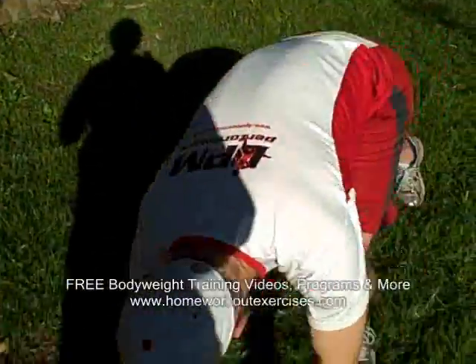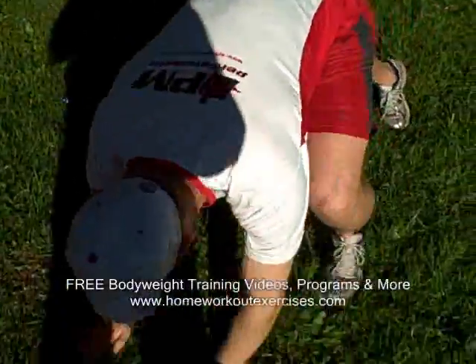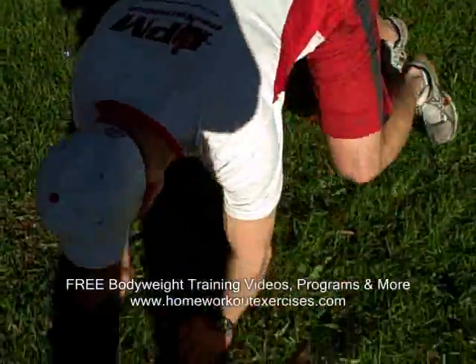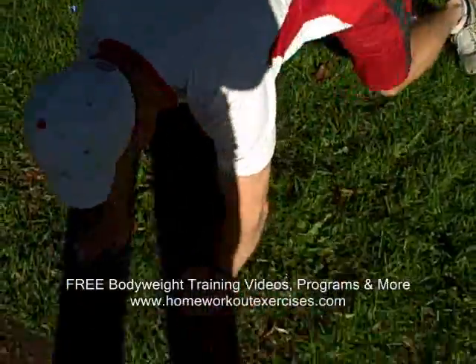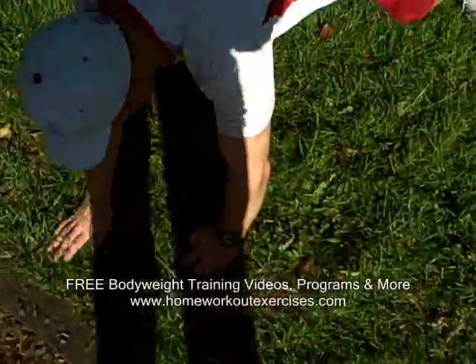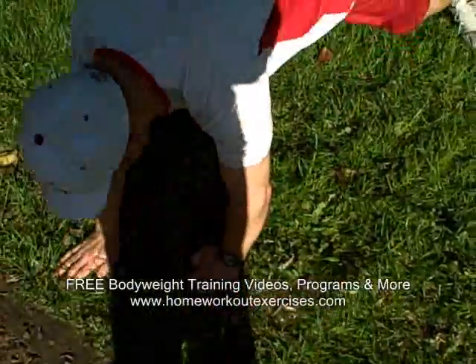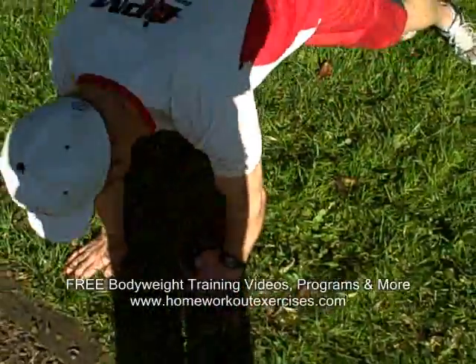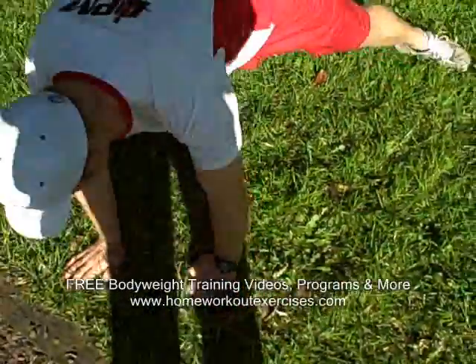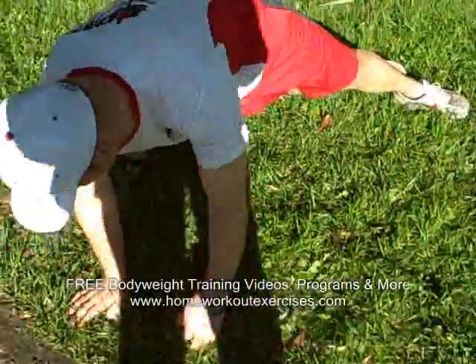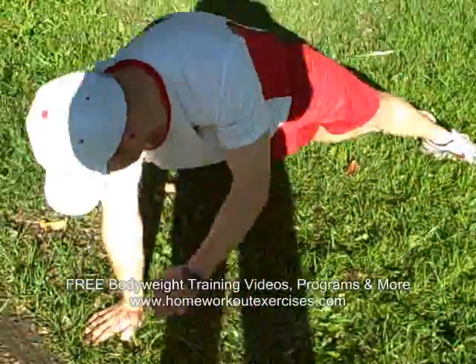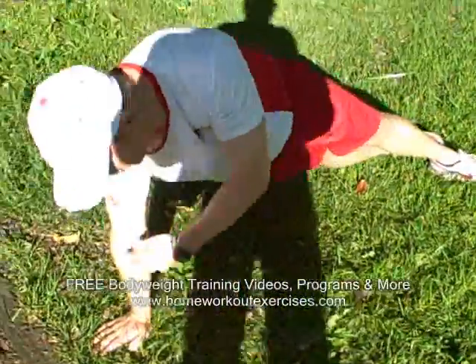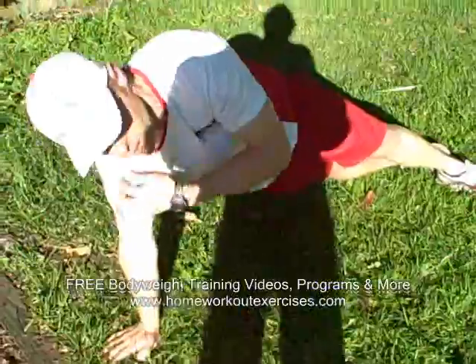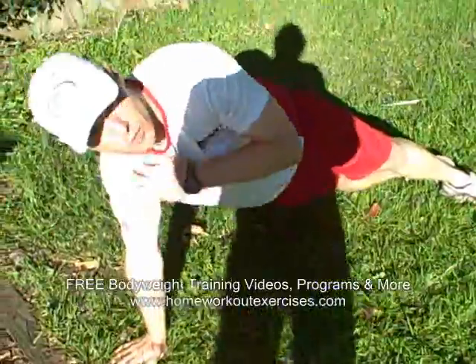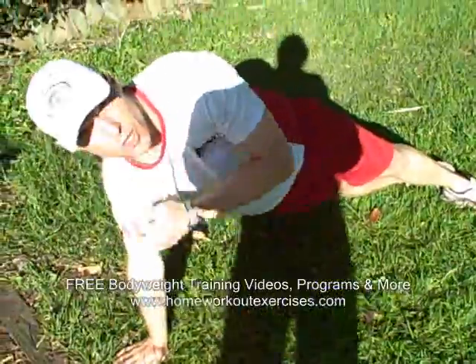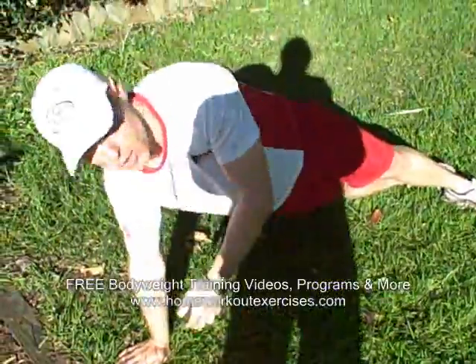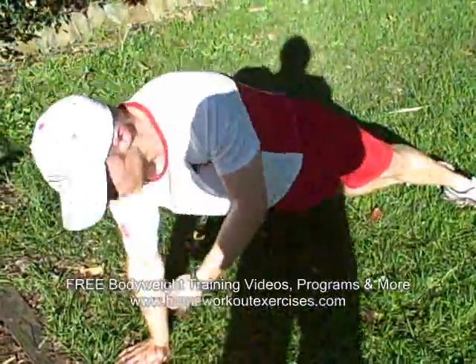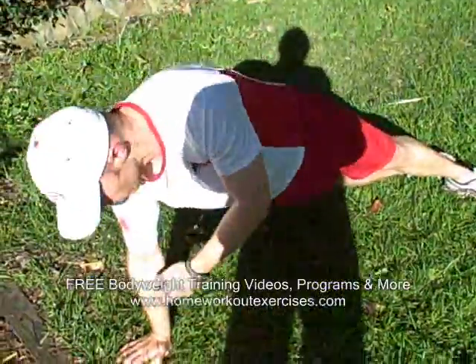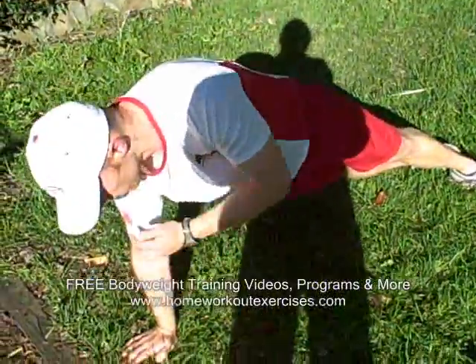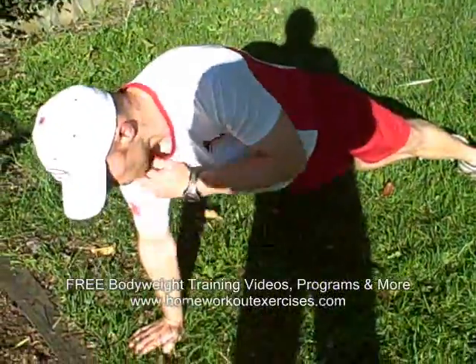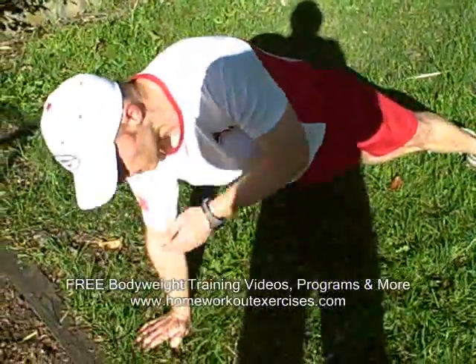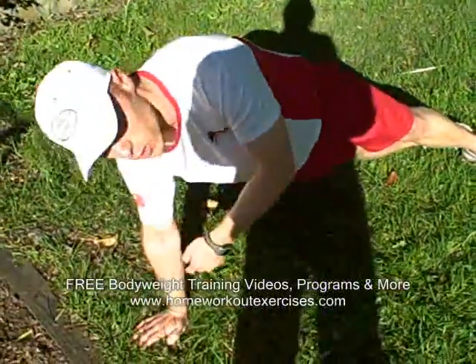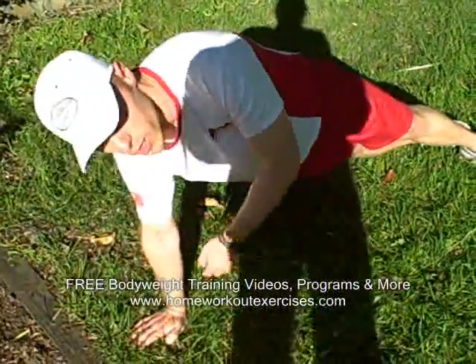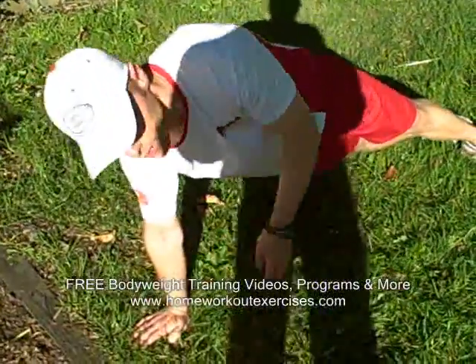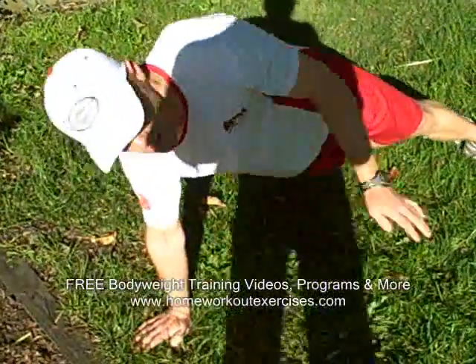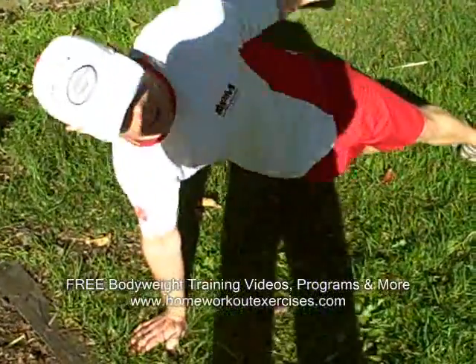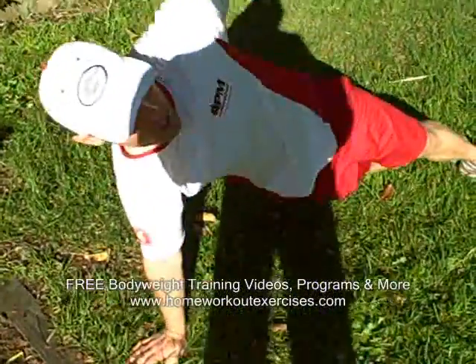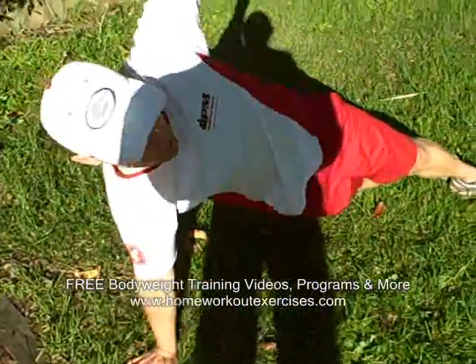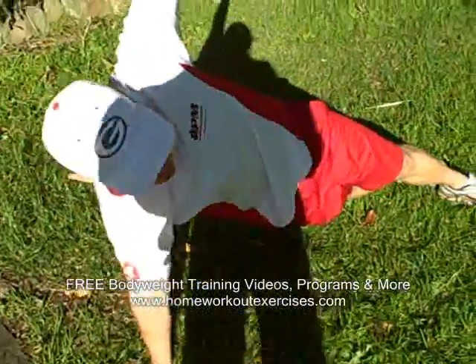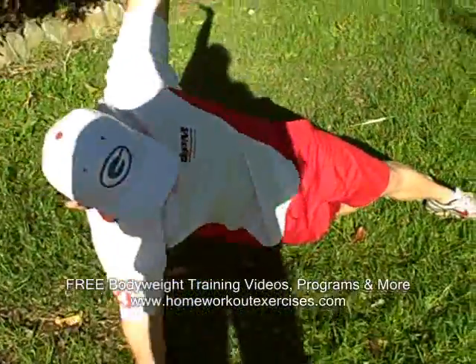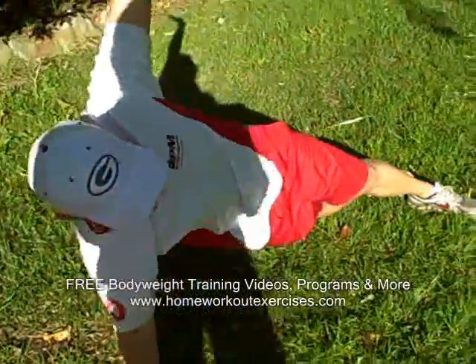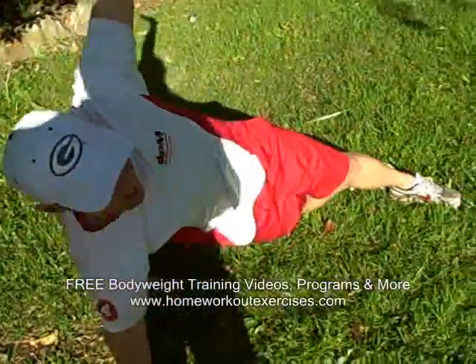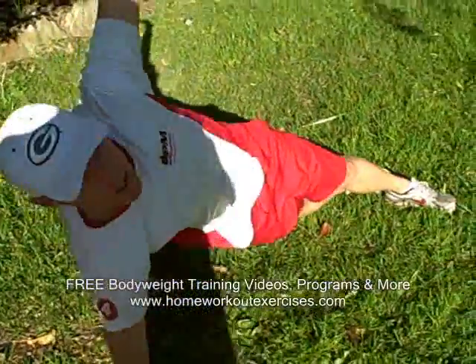Starting off with your hand under, lift your shoulder. That protects your wrist. Start up like a normal side plank.